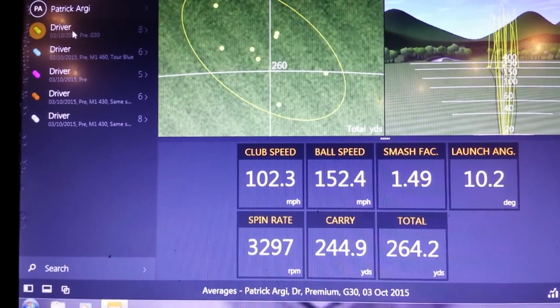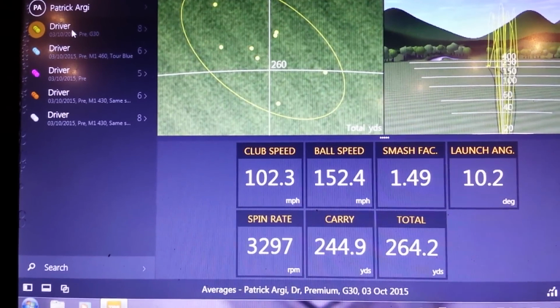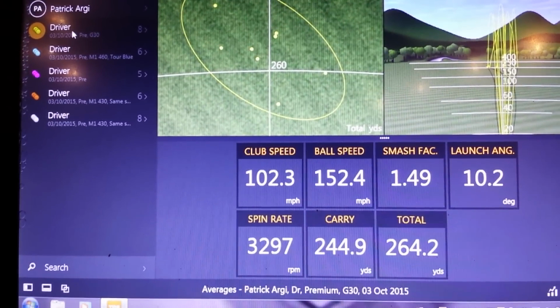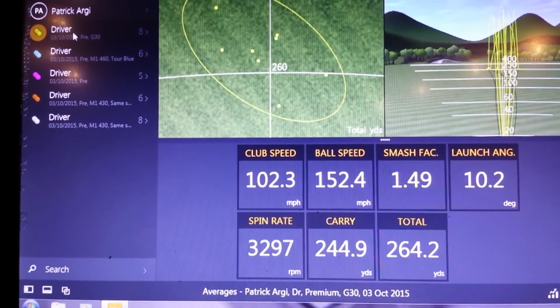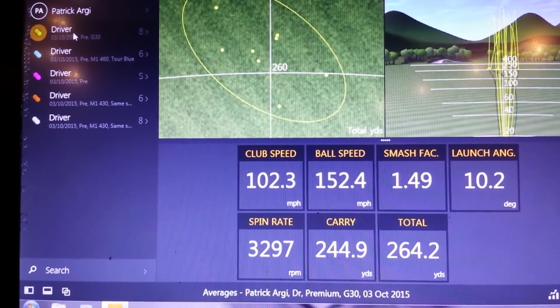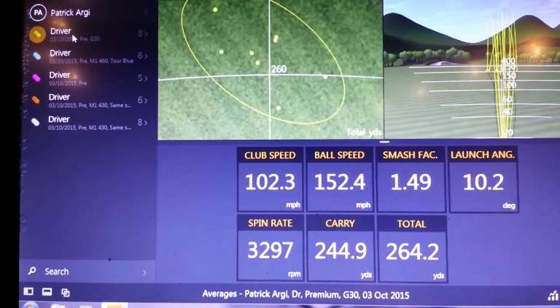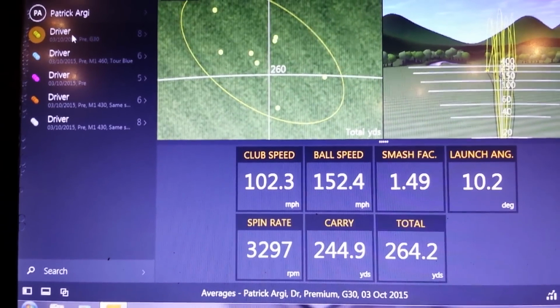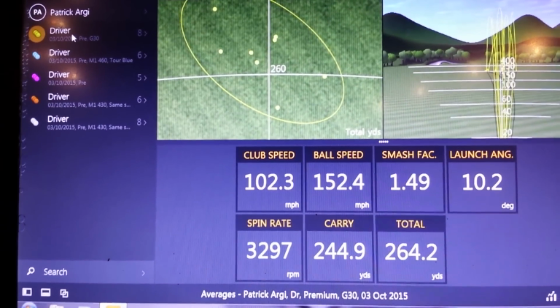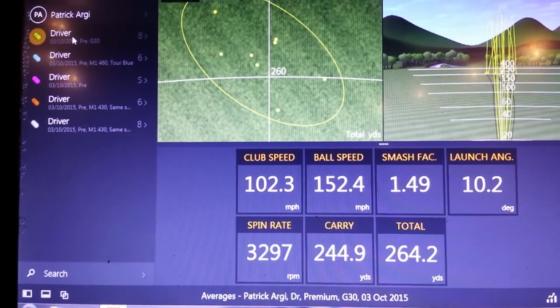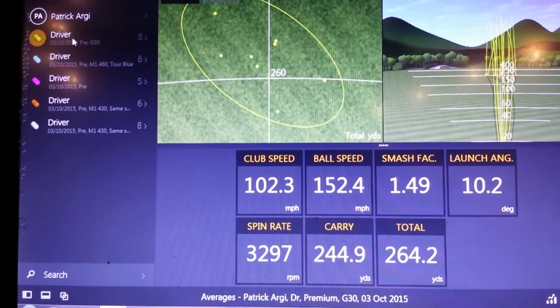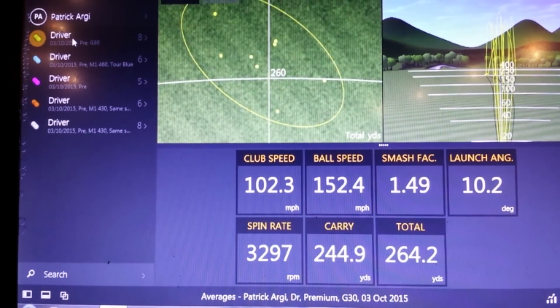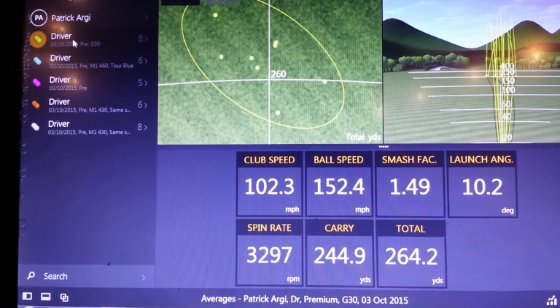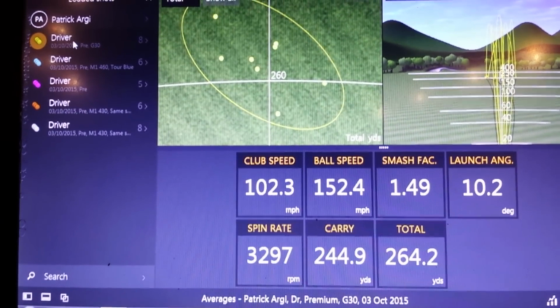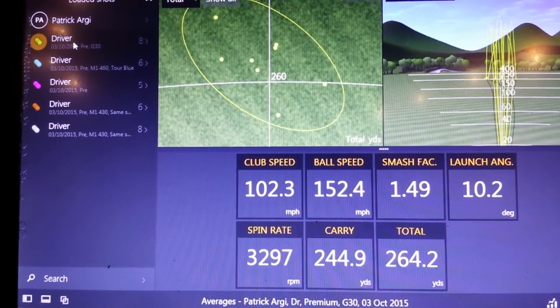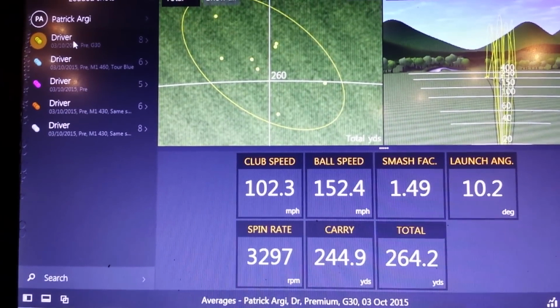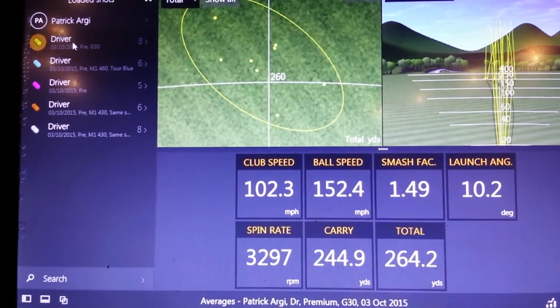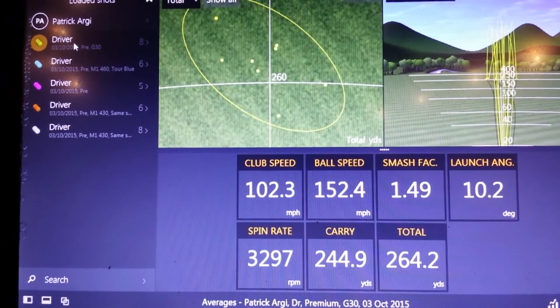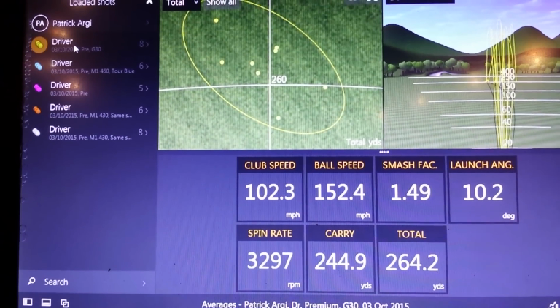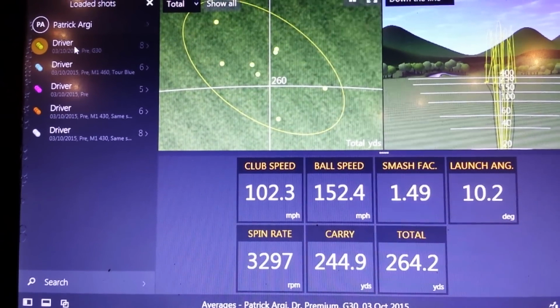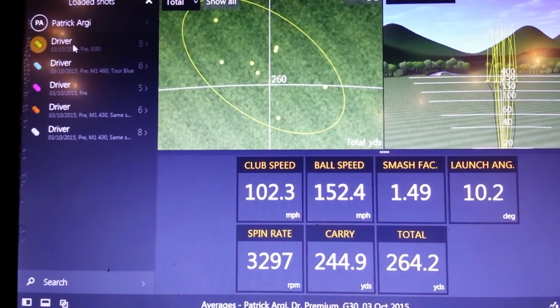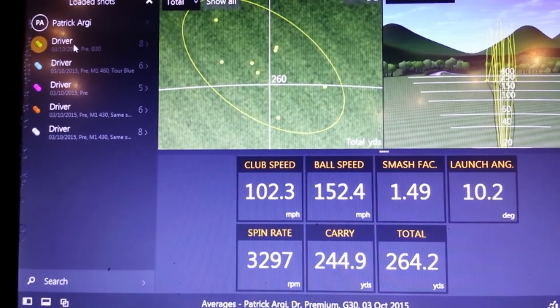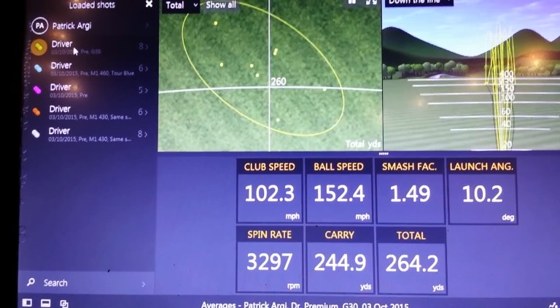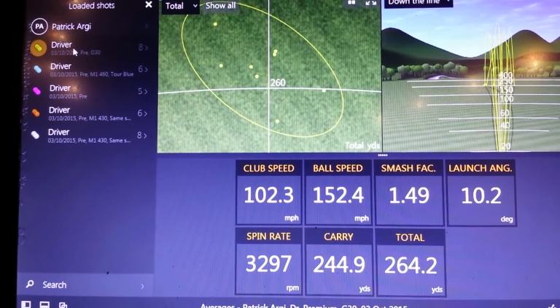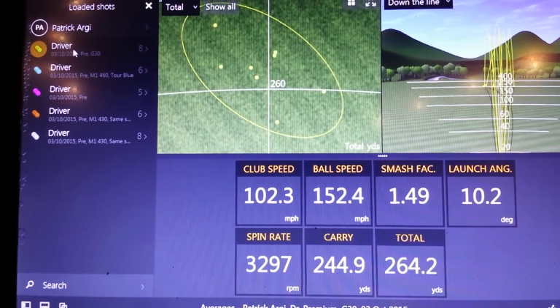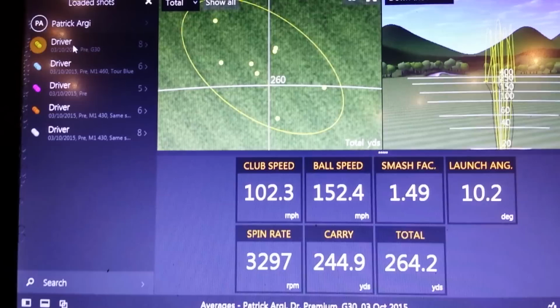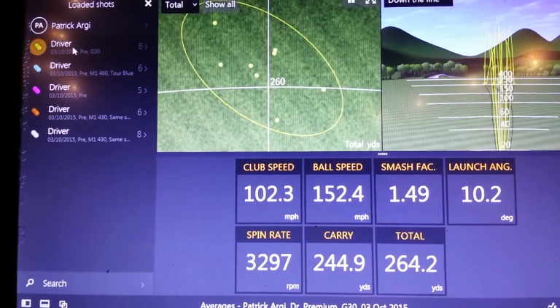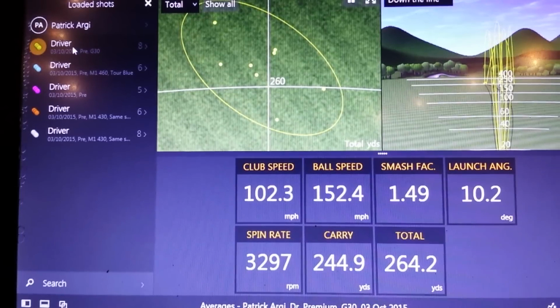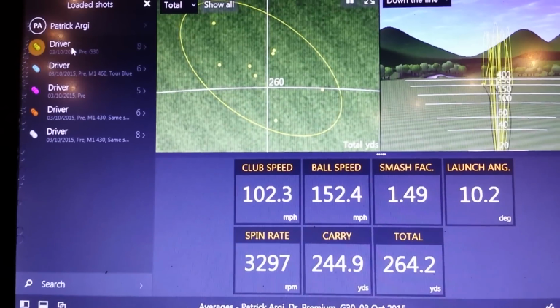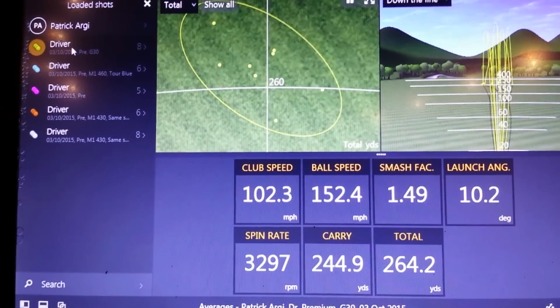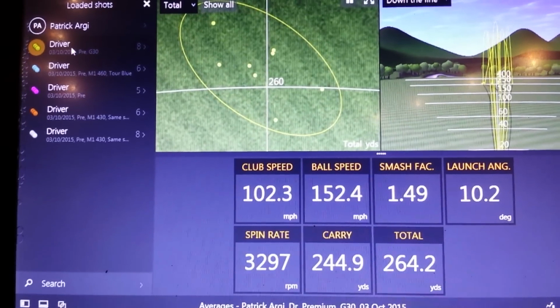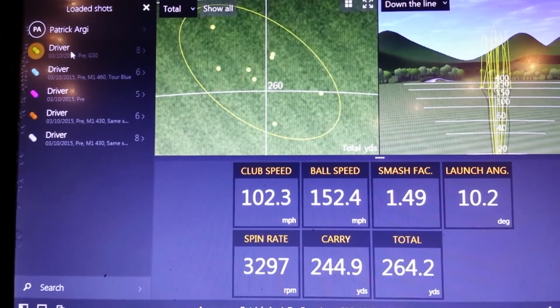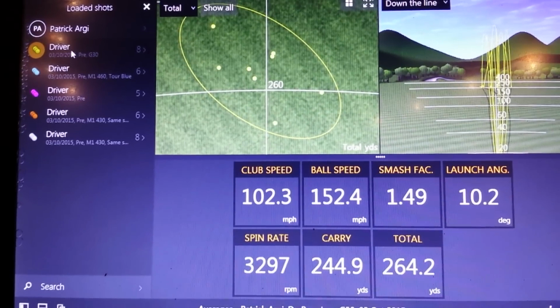Hello everybody. Luke Peterkin here. Welcome back to the TaylorMade Performance Lab here at Wentworth. Here we have fitting number two.